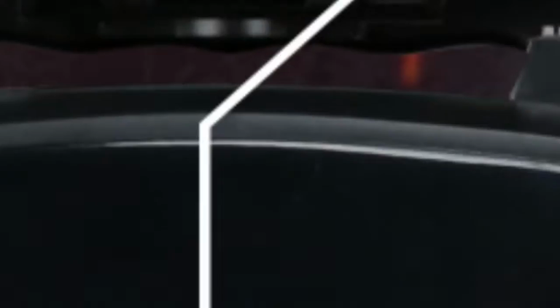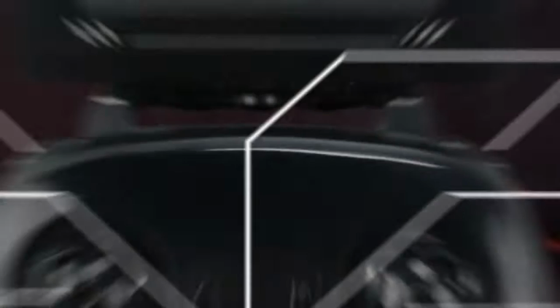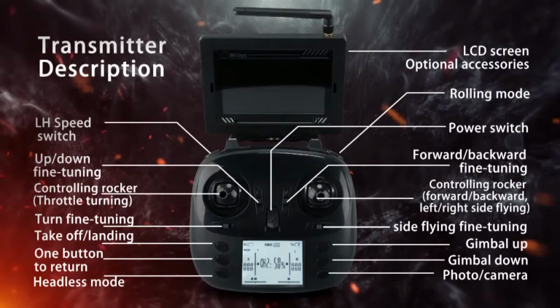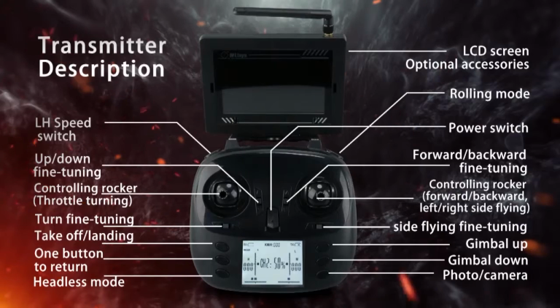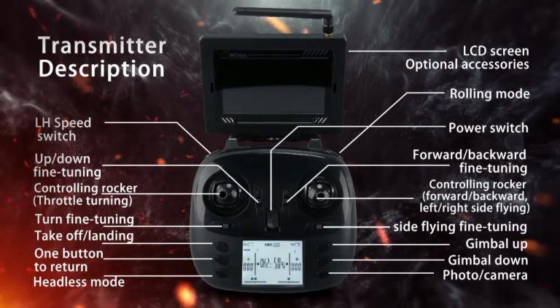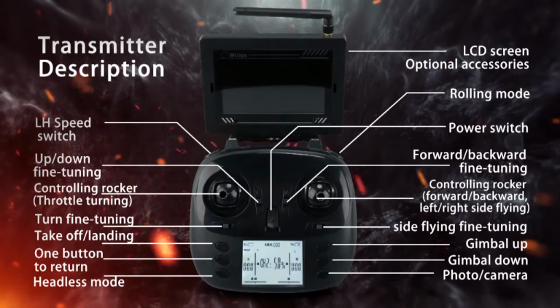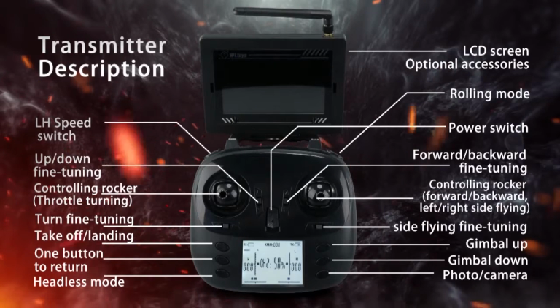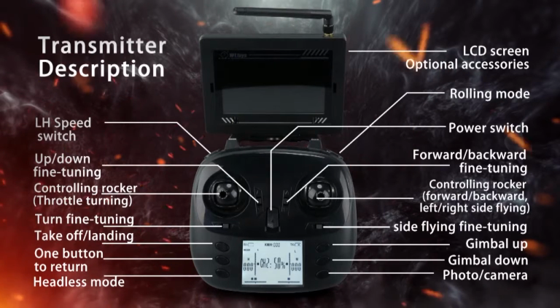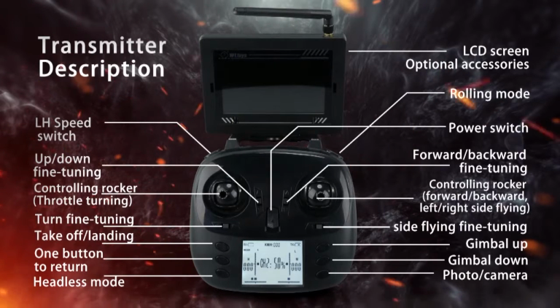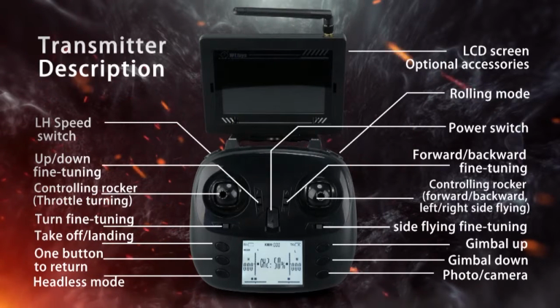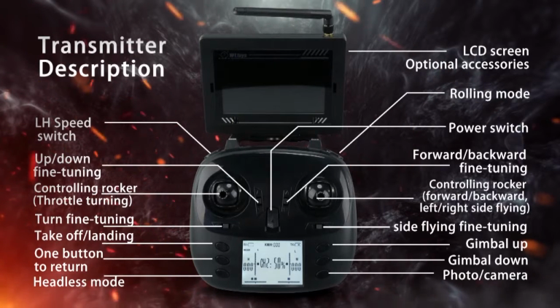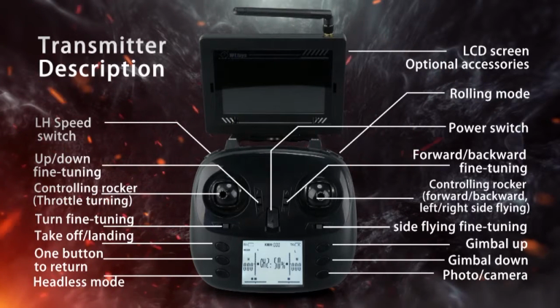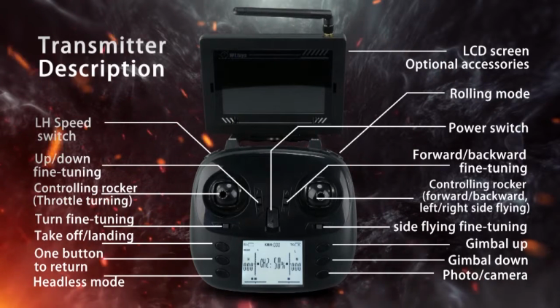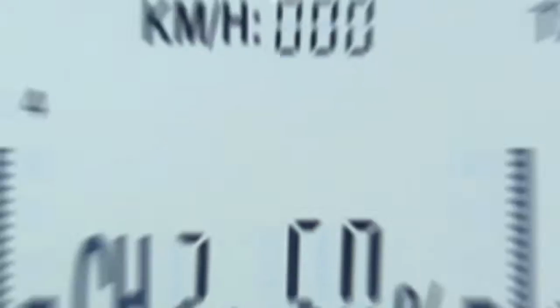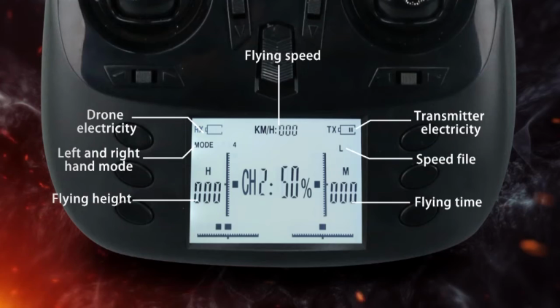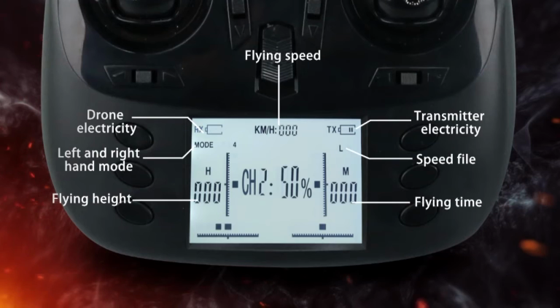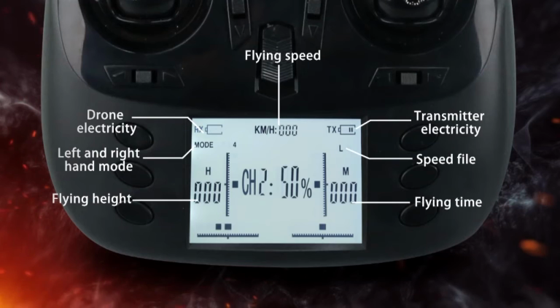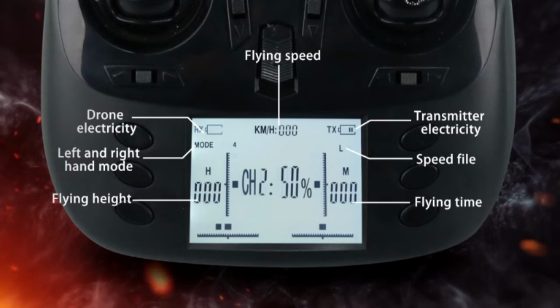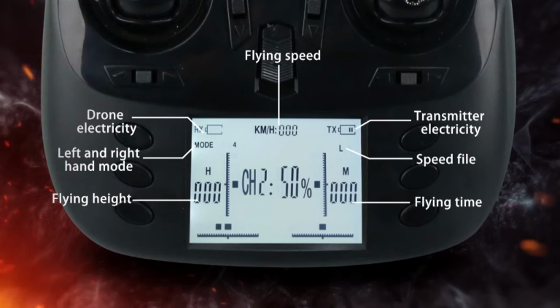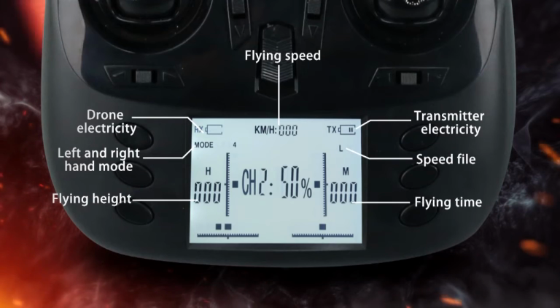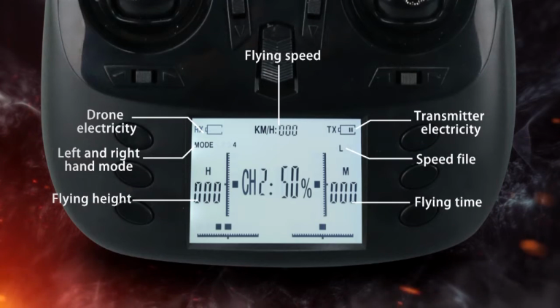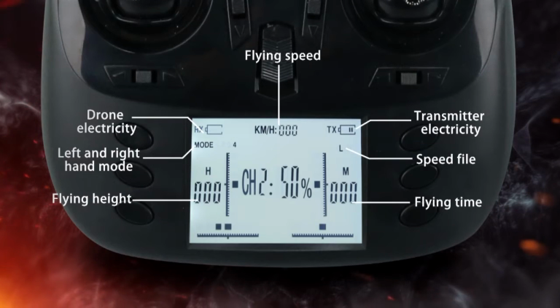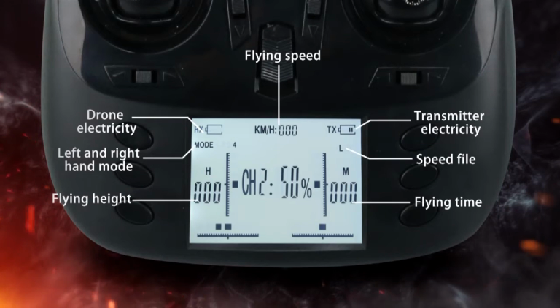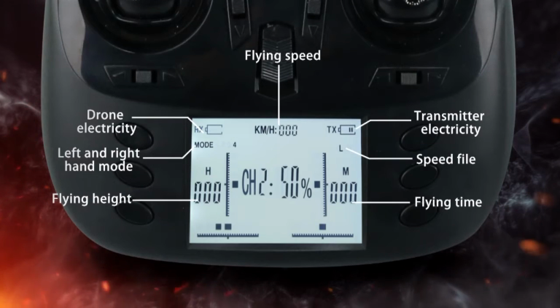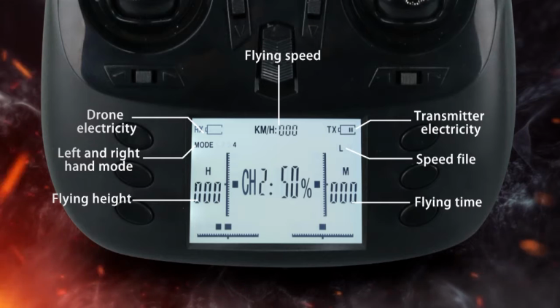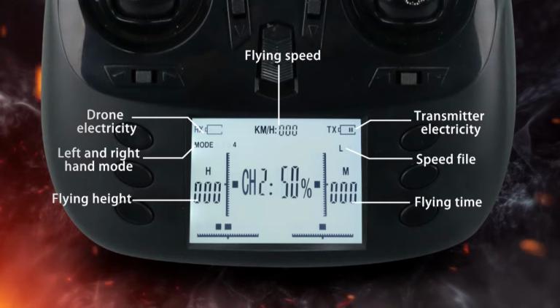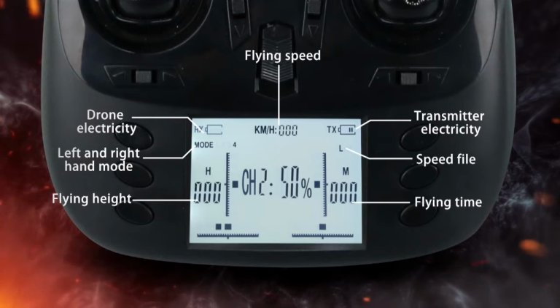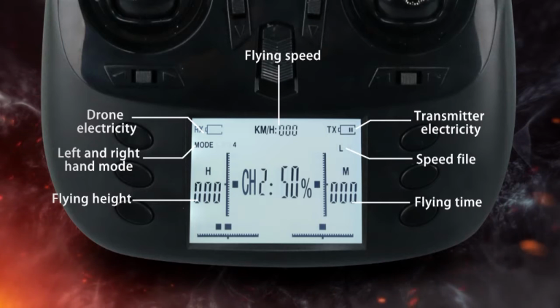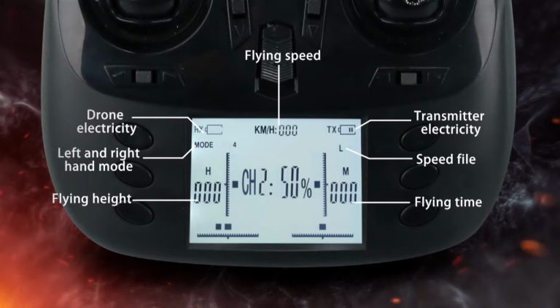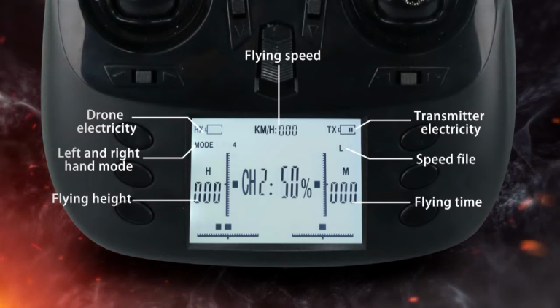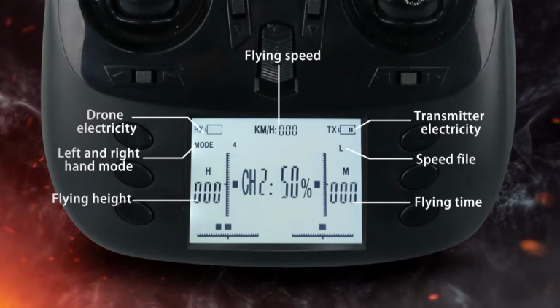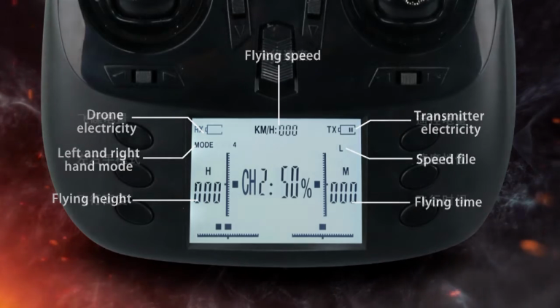2.4G two-way transmission remote control can display electricity, speed, height, and flight time of the drone.